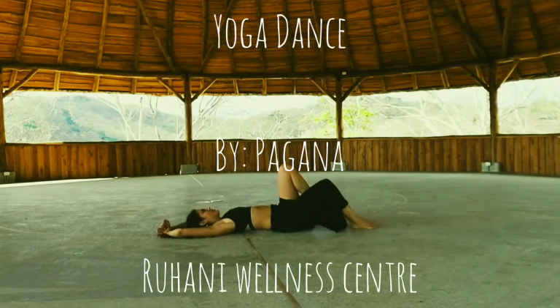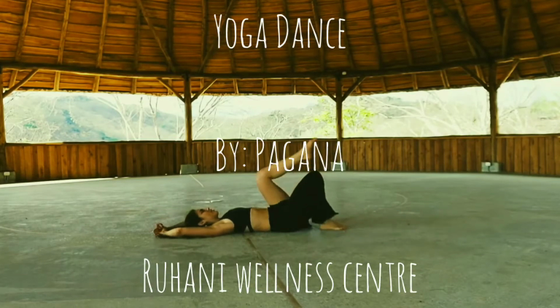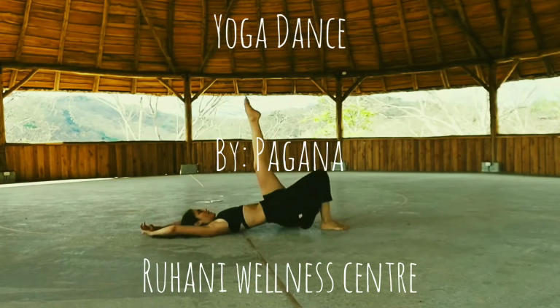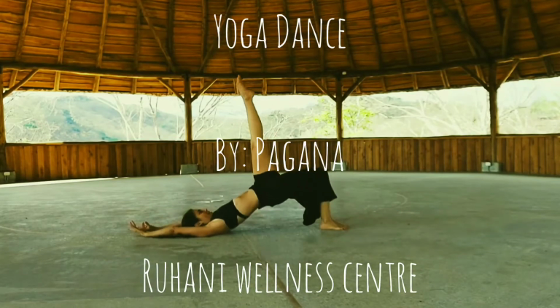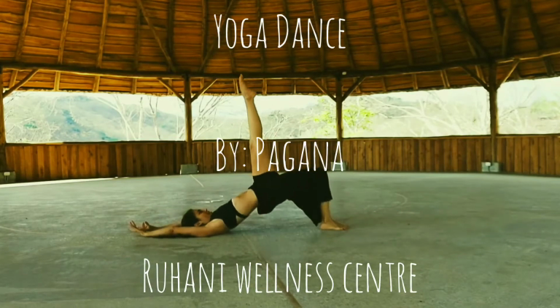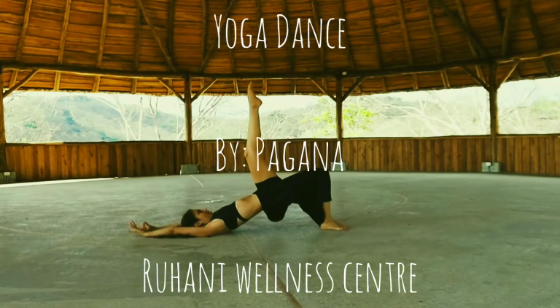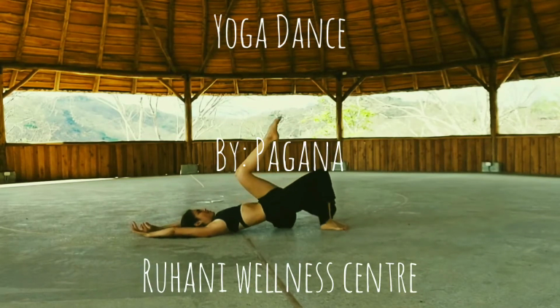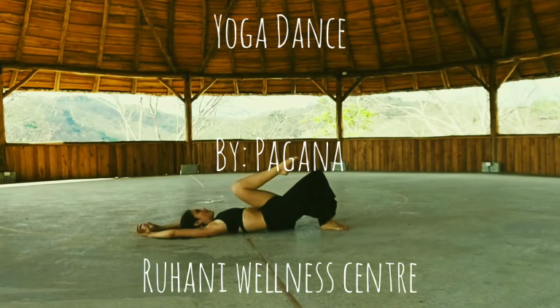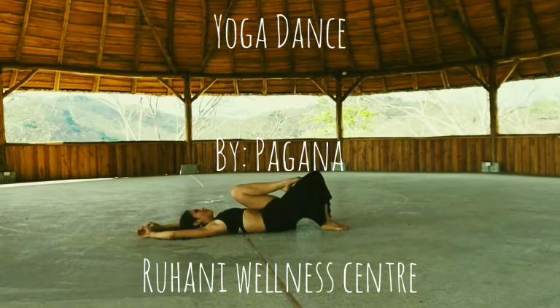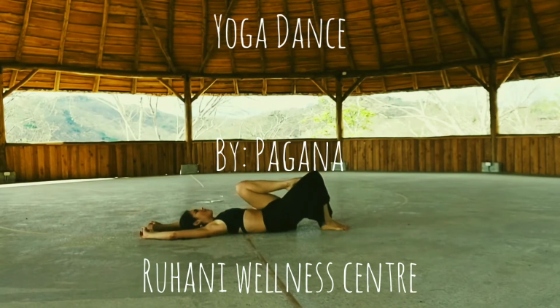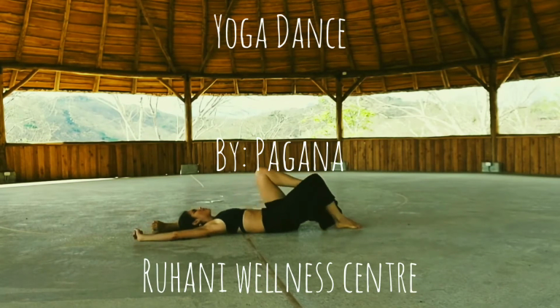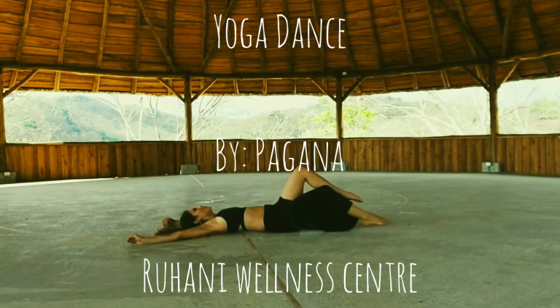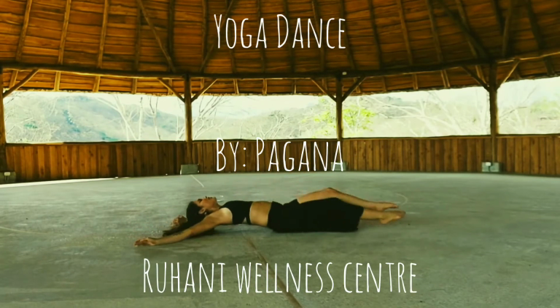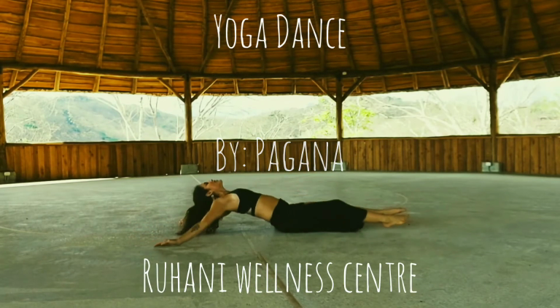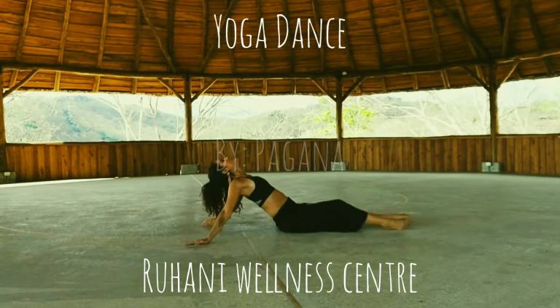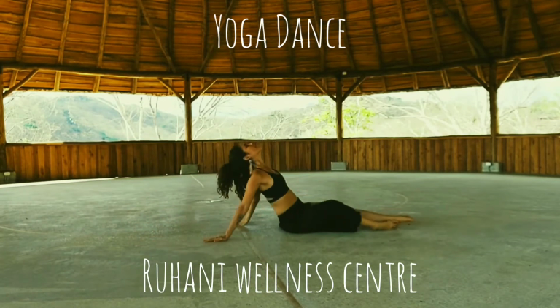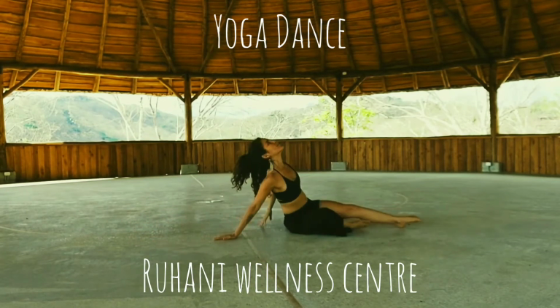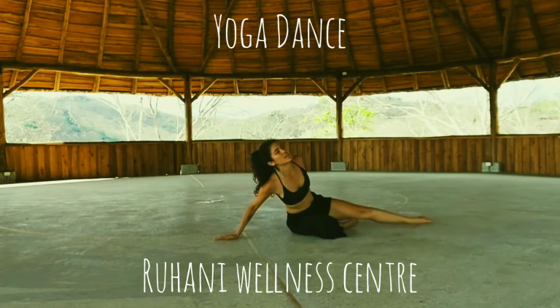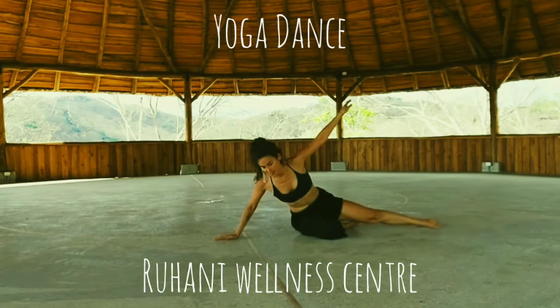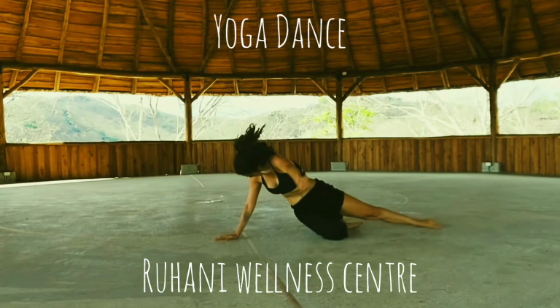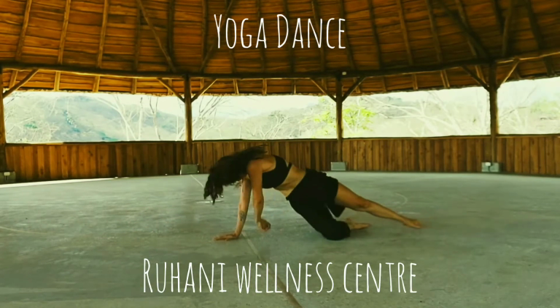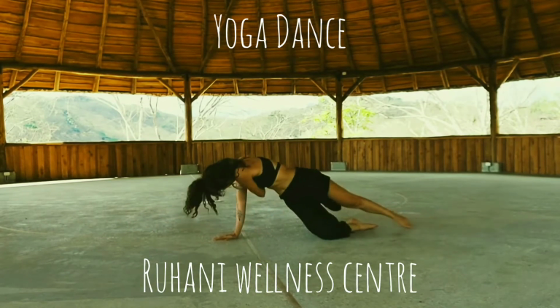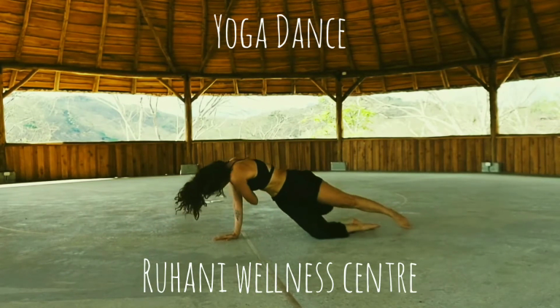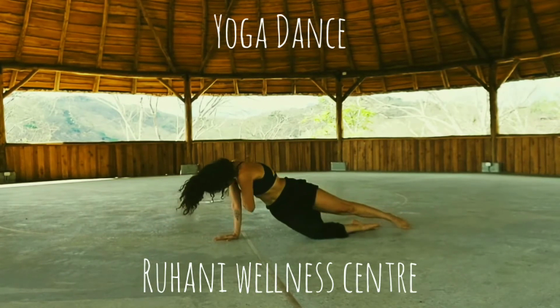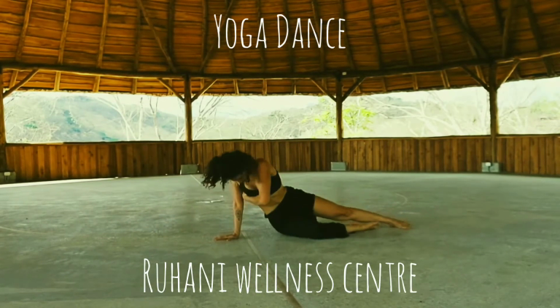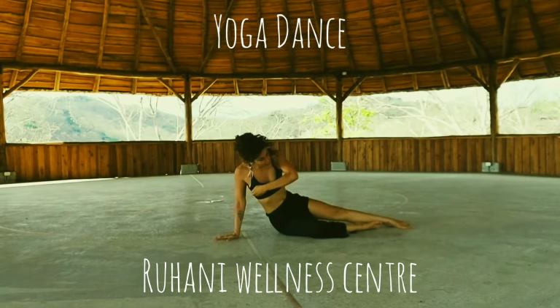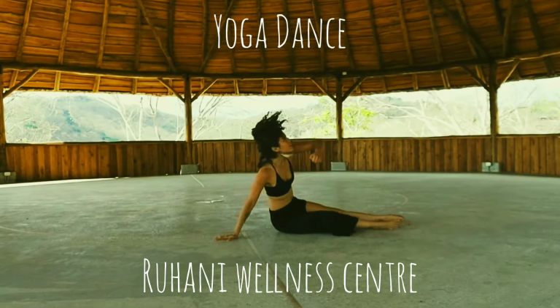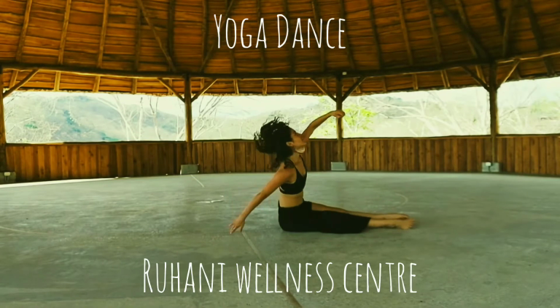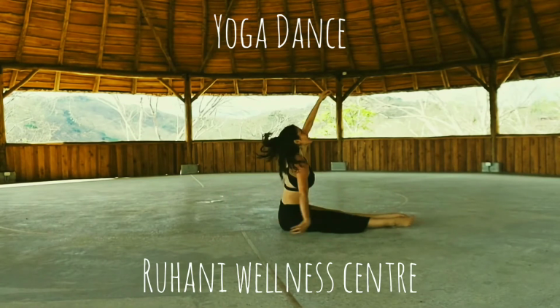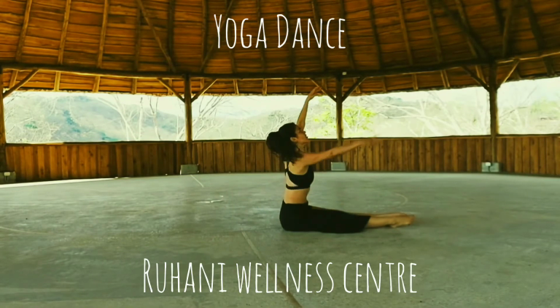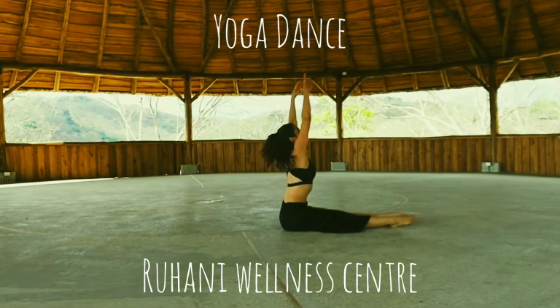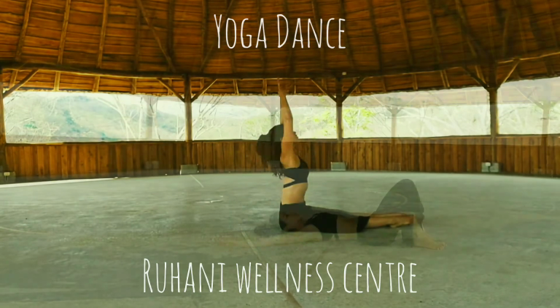Welcome to Ruhani Wellness Center. This is yoga dance. Let's get started.